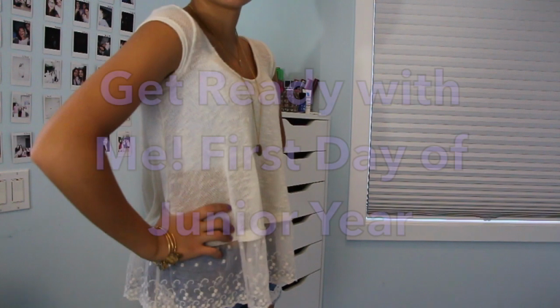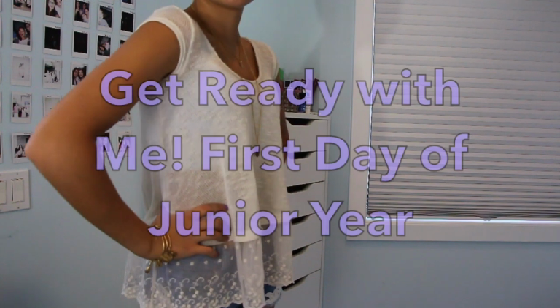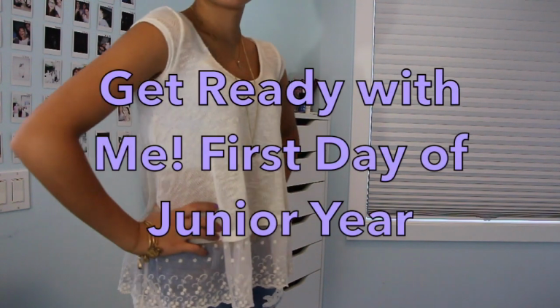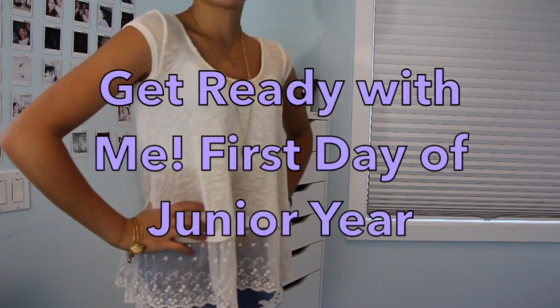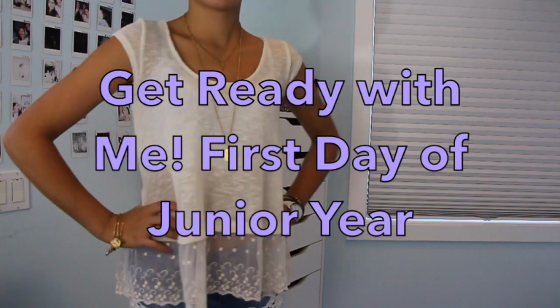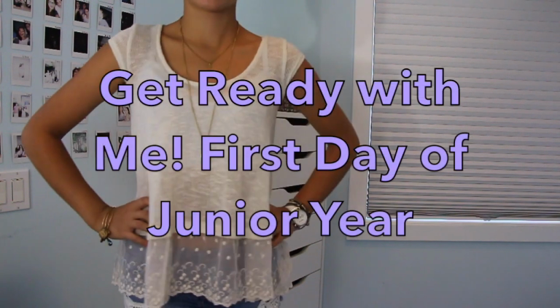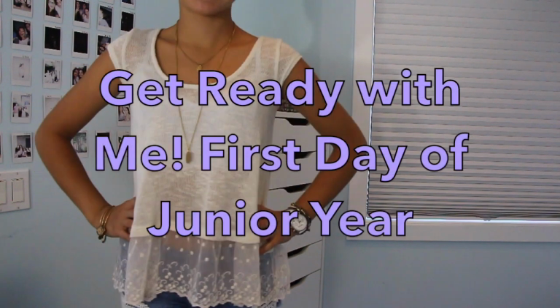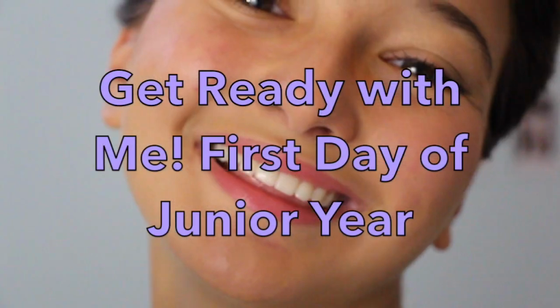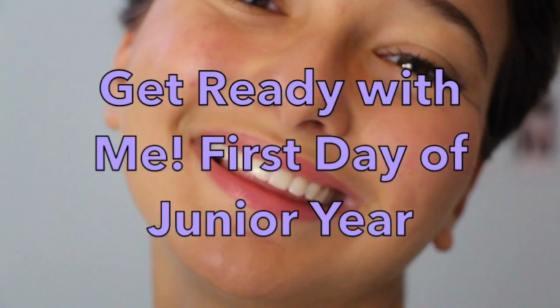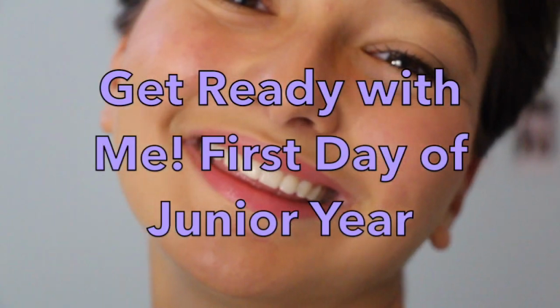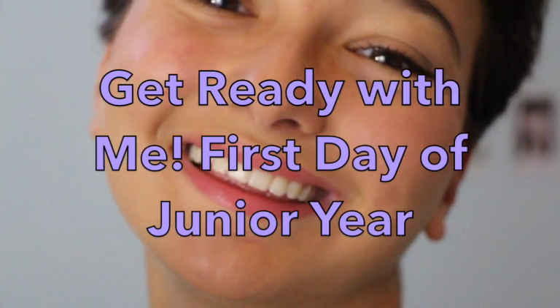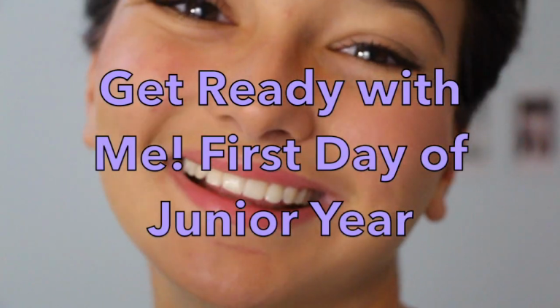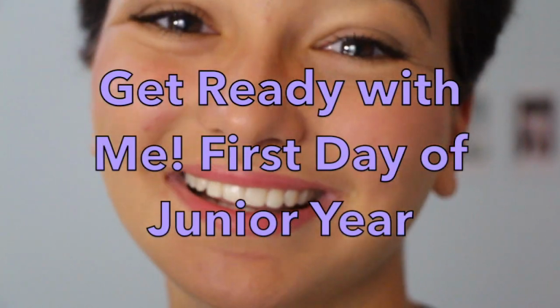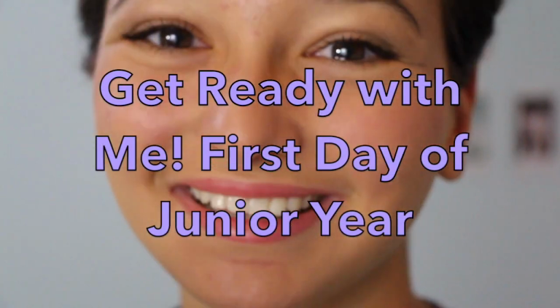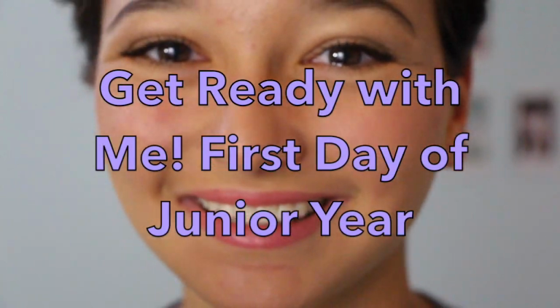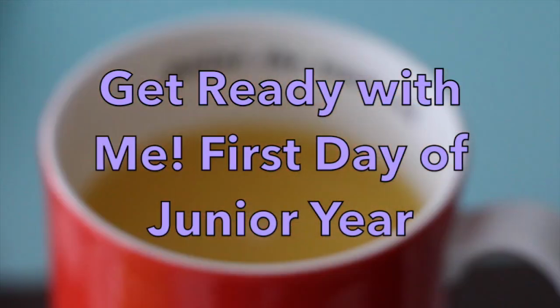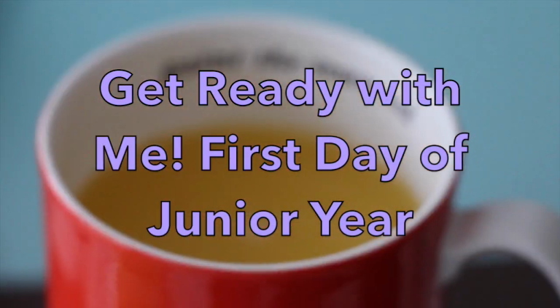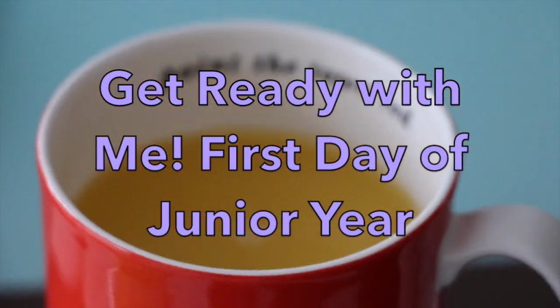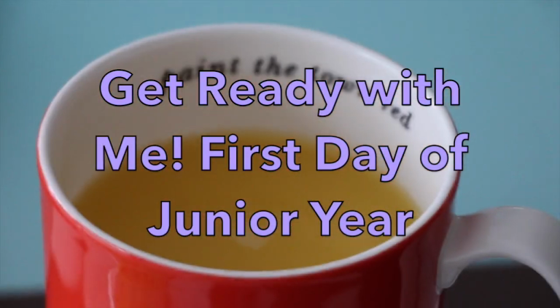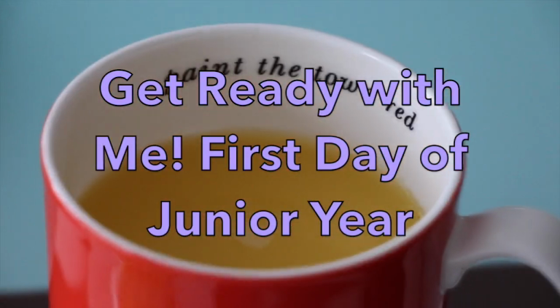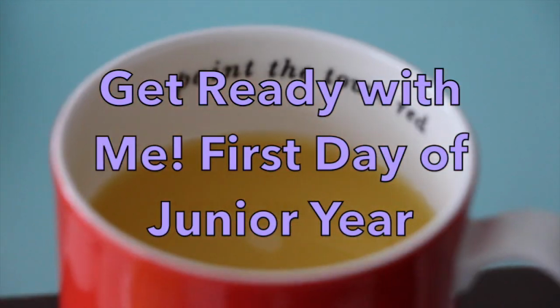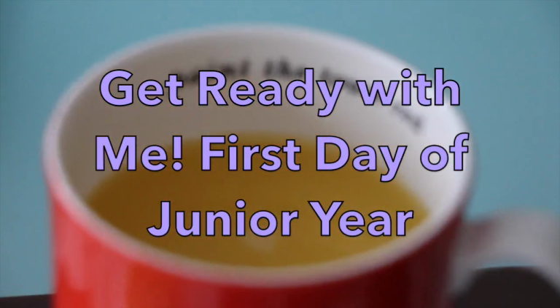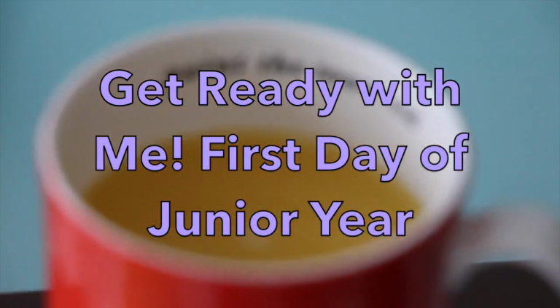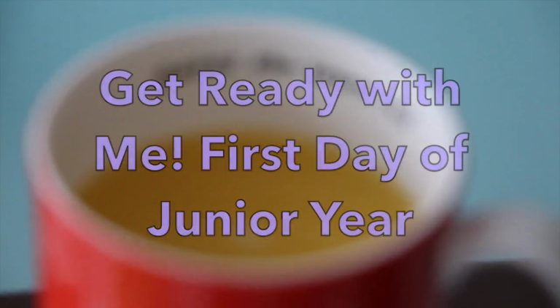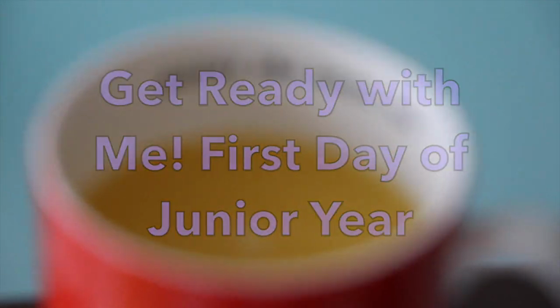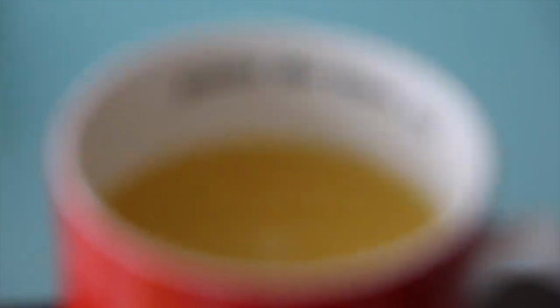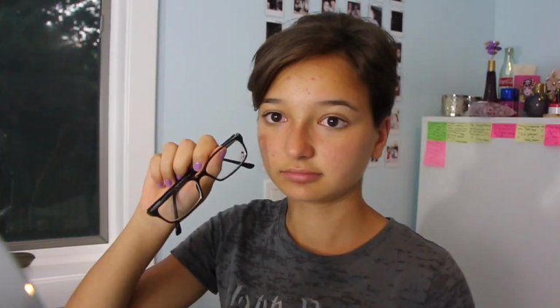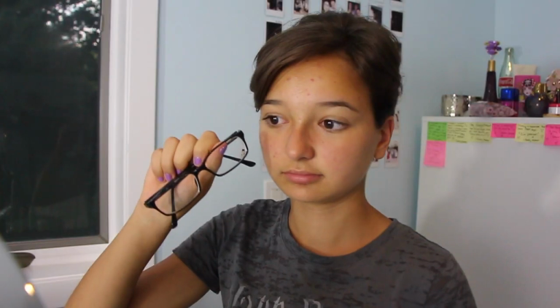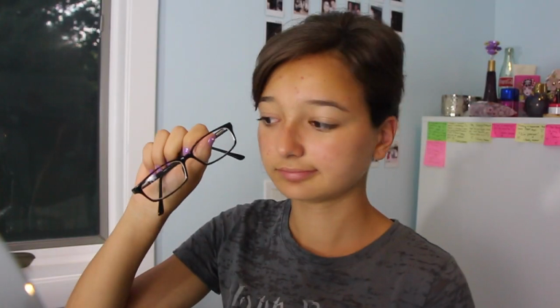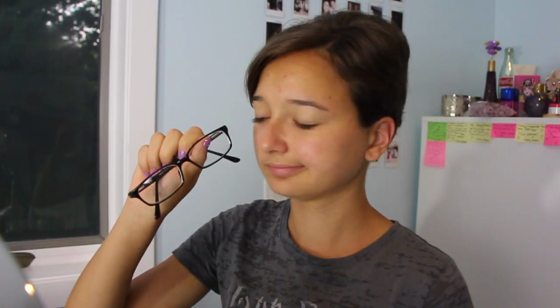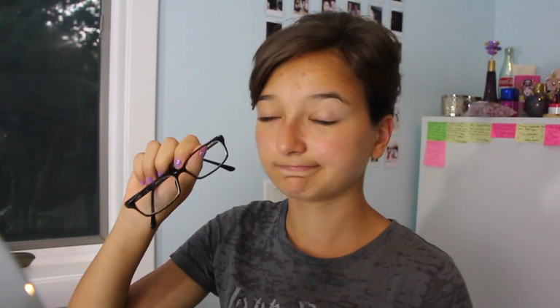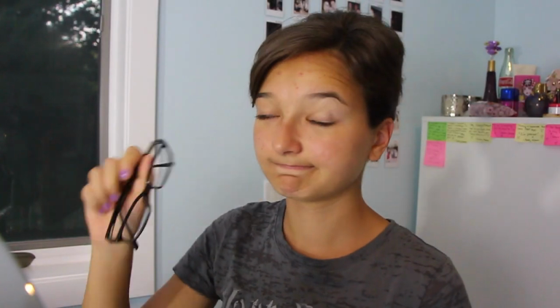Hey guys, it's Celine here. Today I'm showing you how I got ready for my first day of junior year in high school.